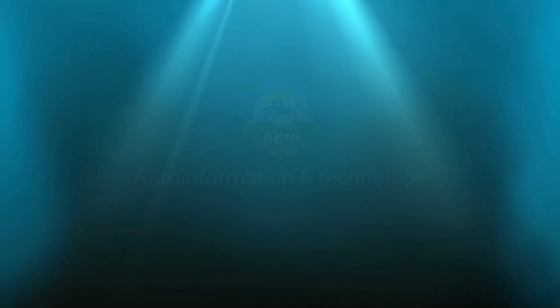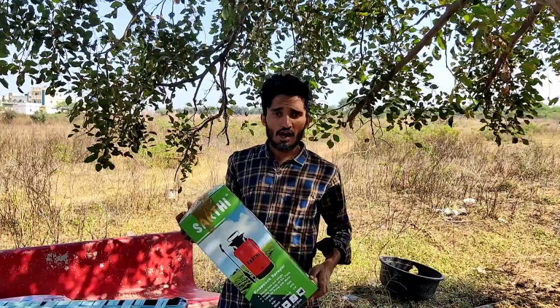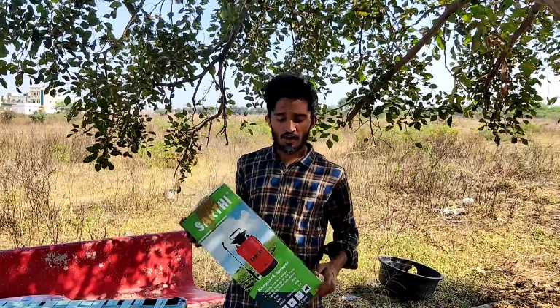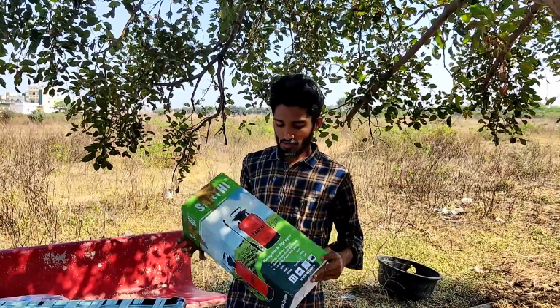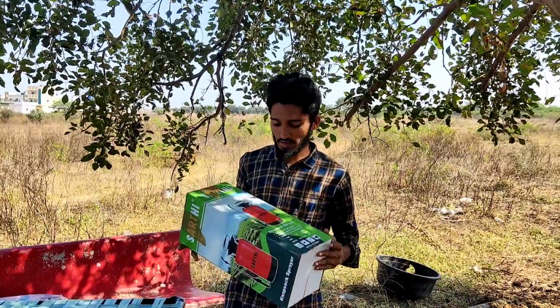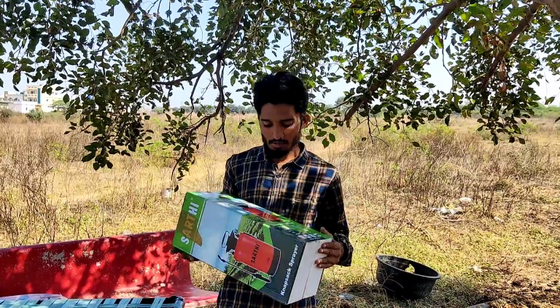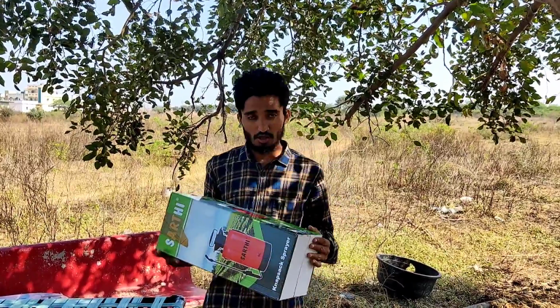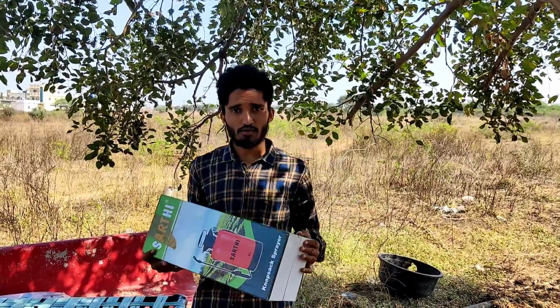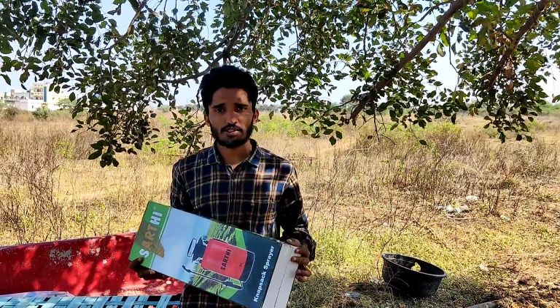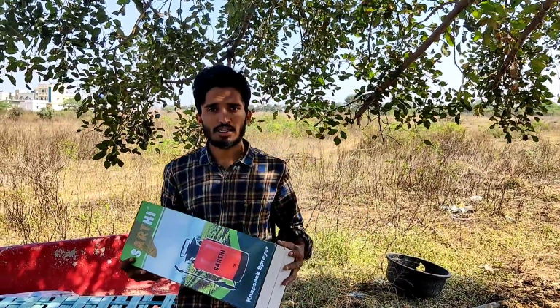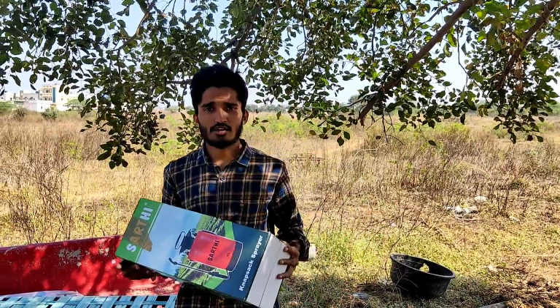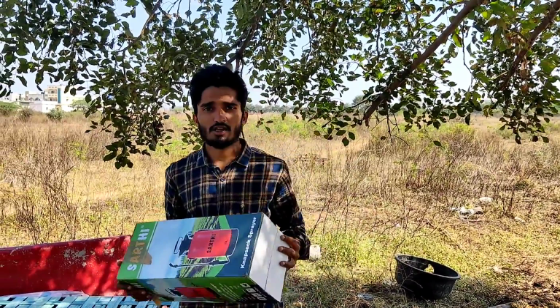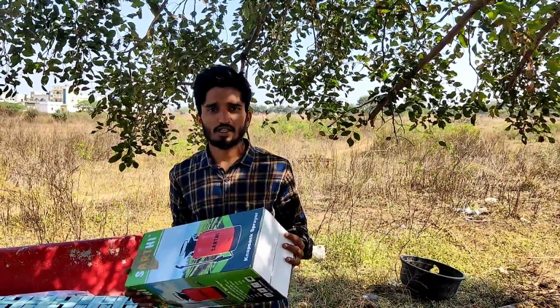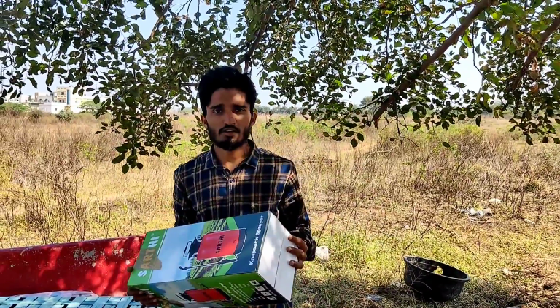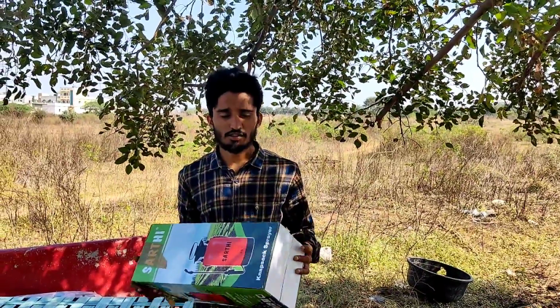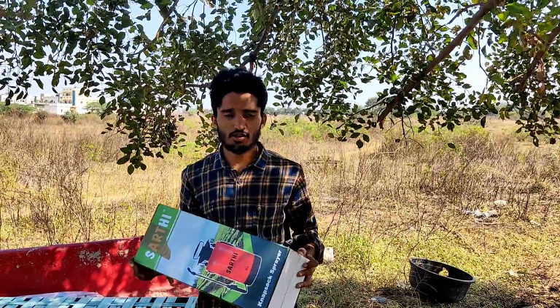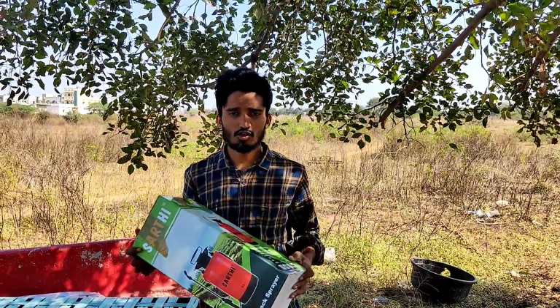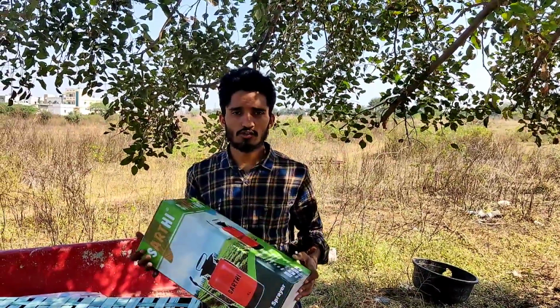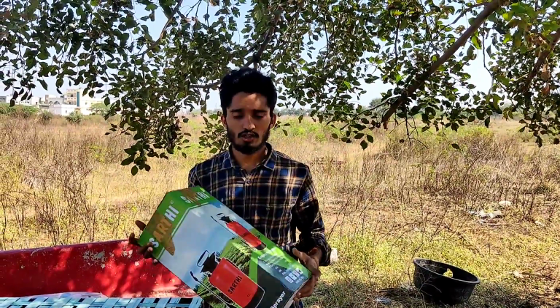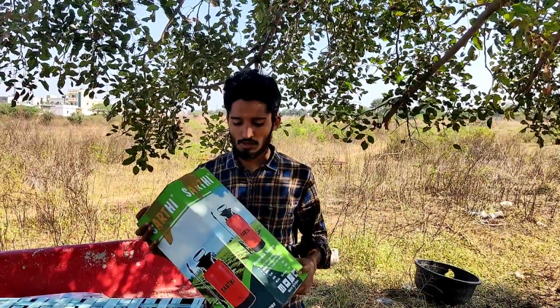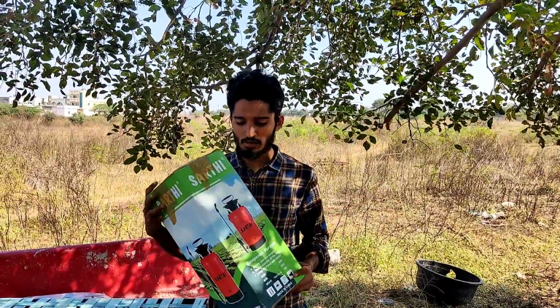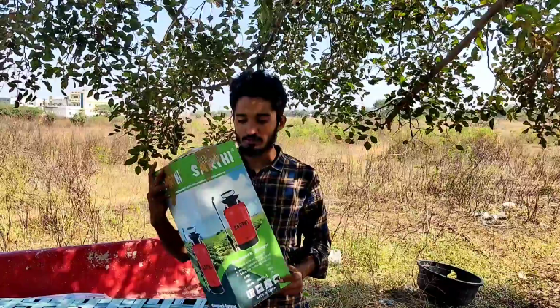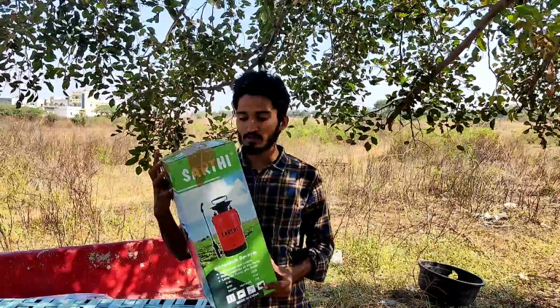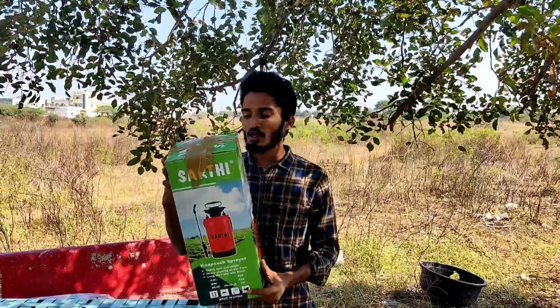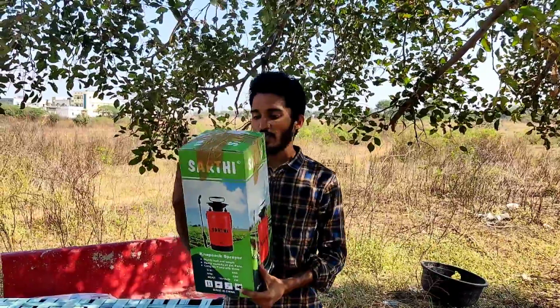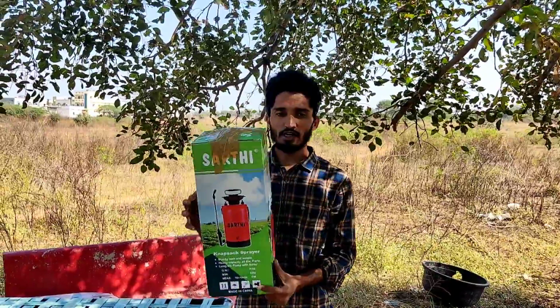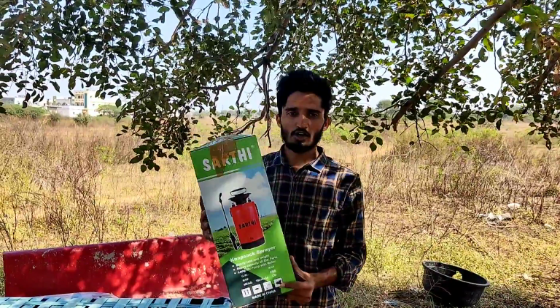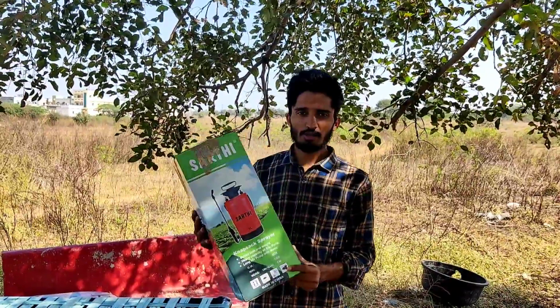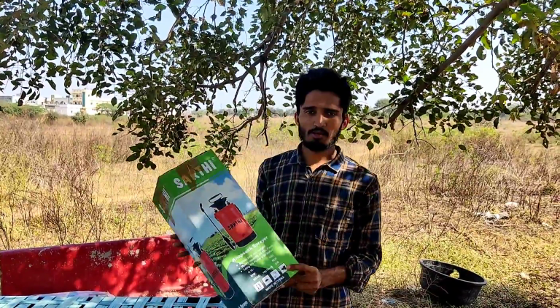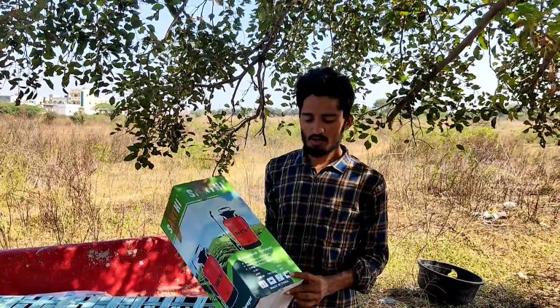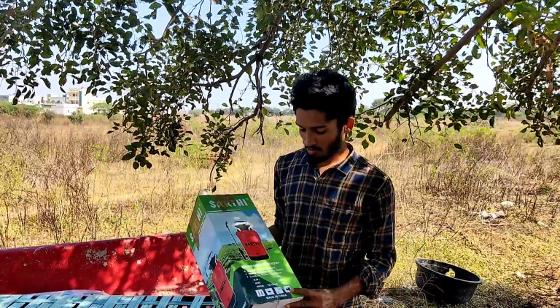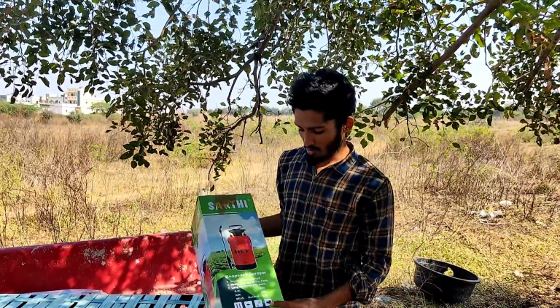Hello everyone, welcome to Agro Information and Technology channel. Friends, here is a new video.